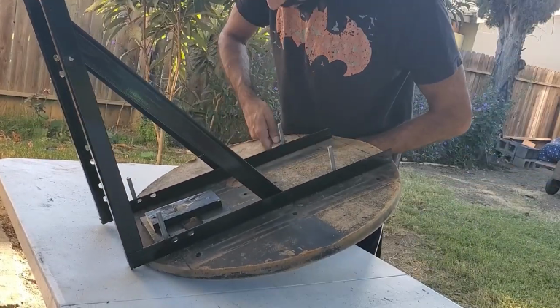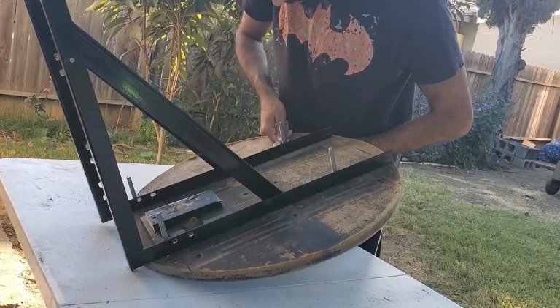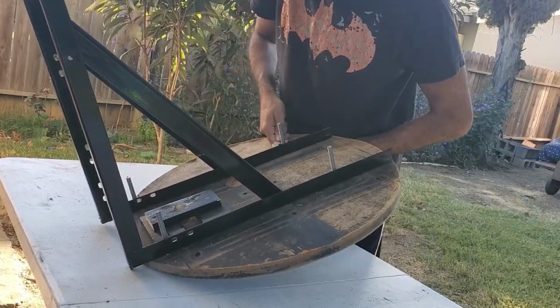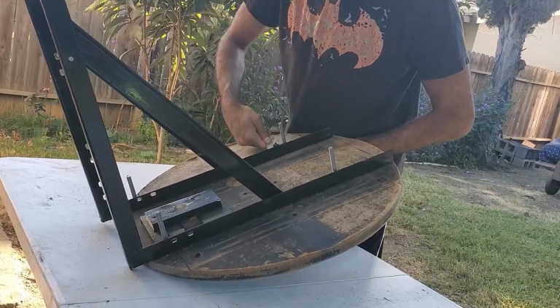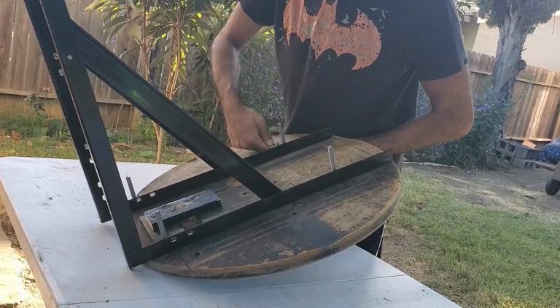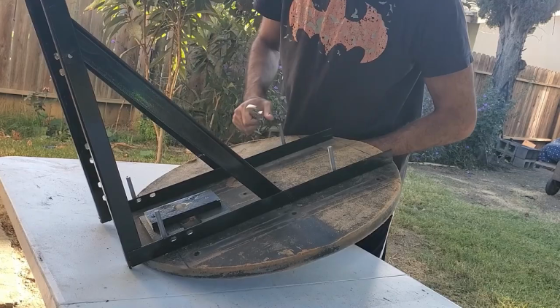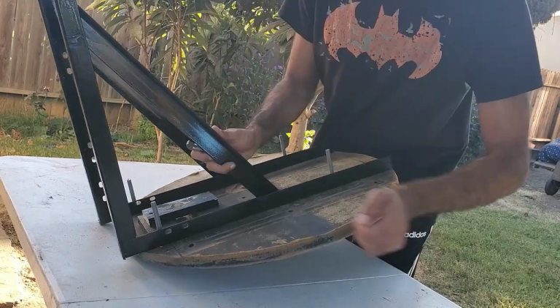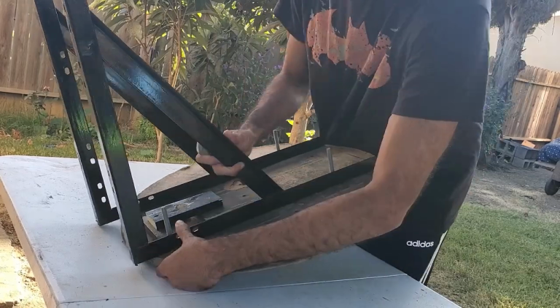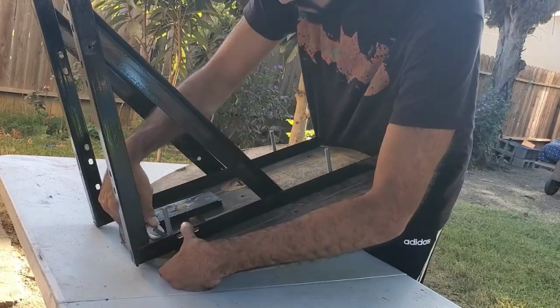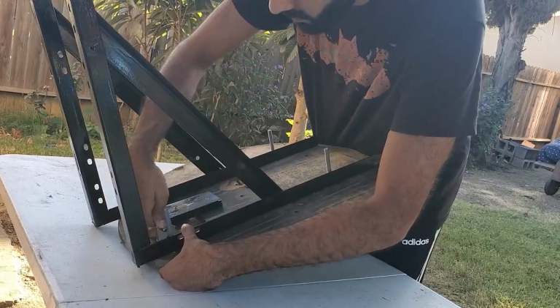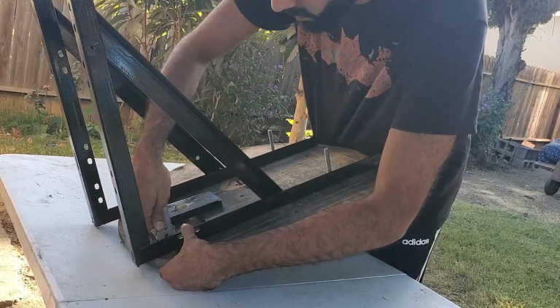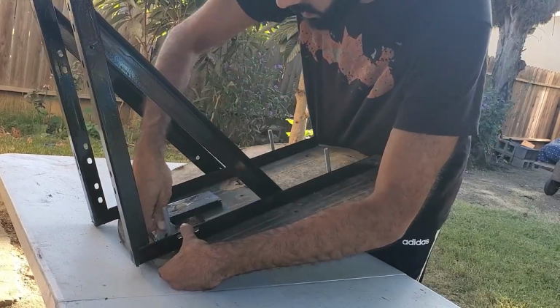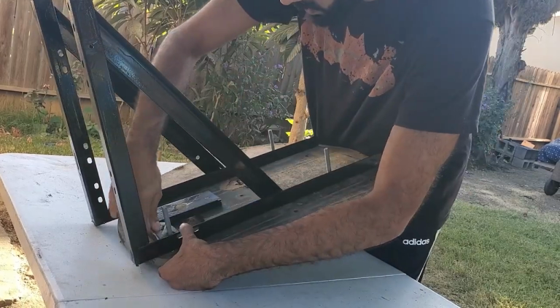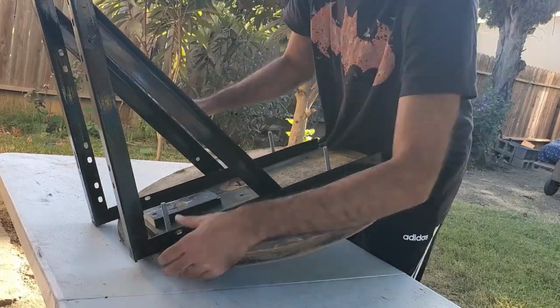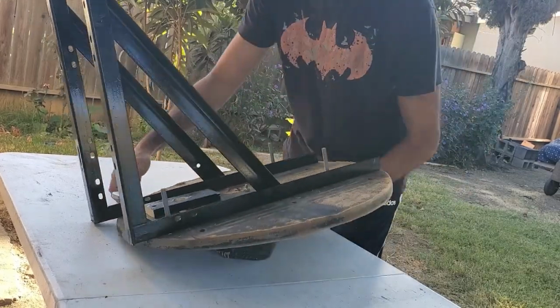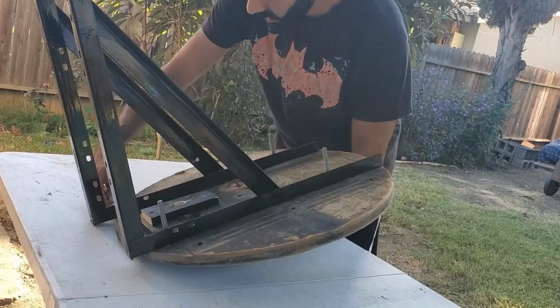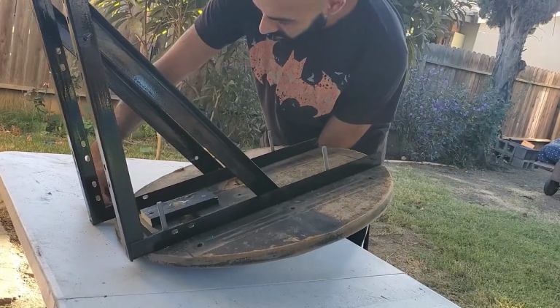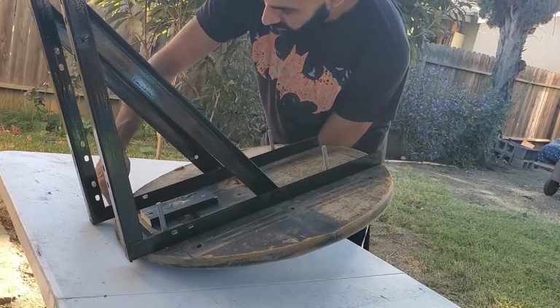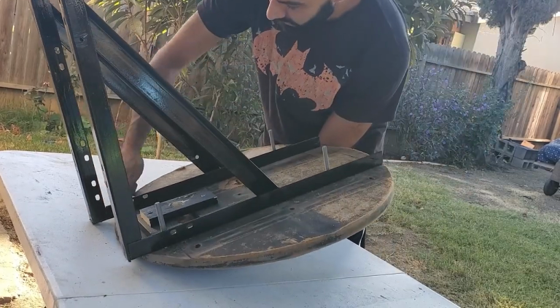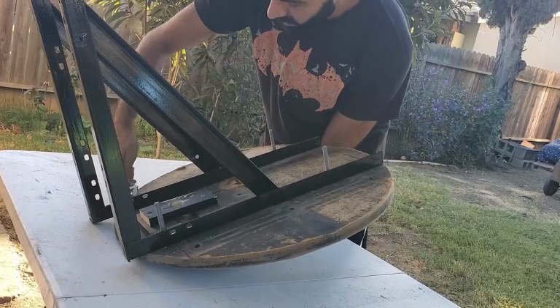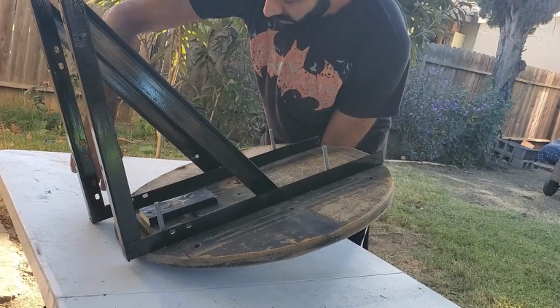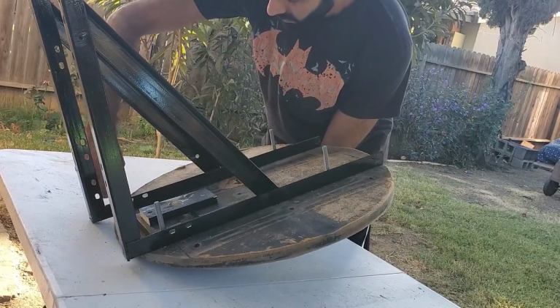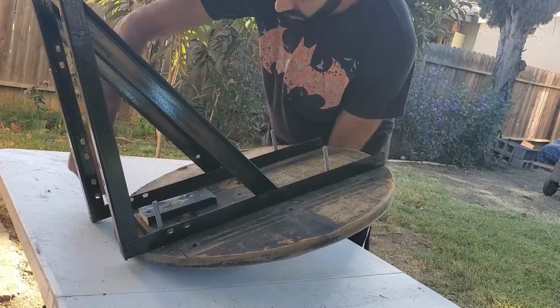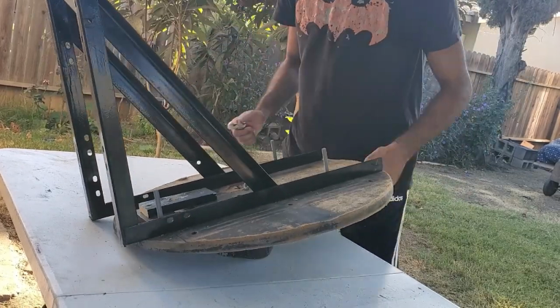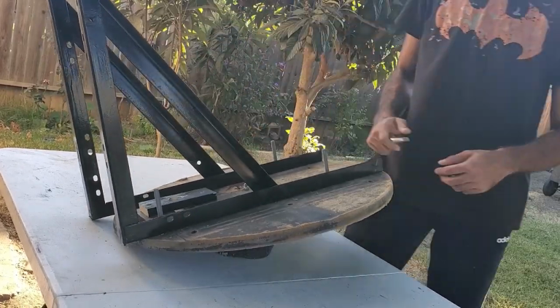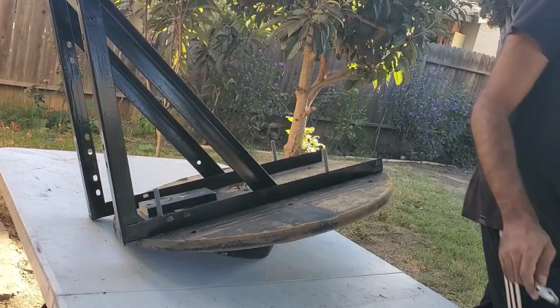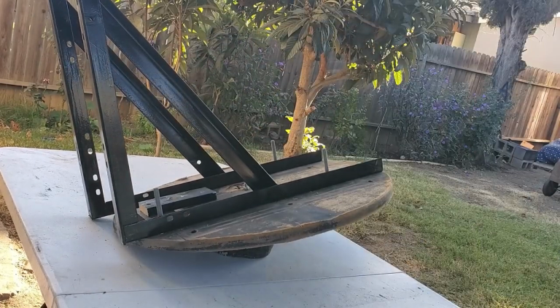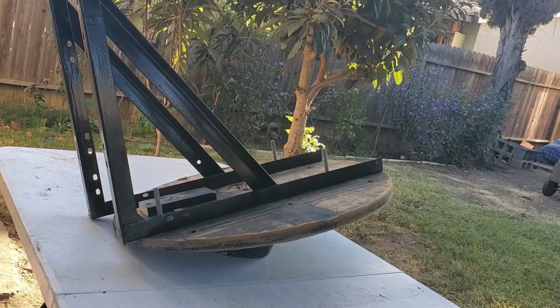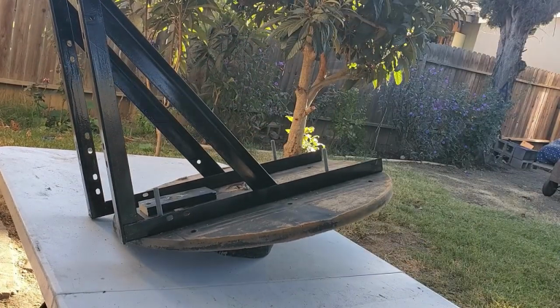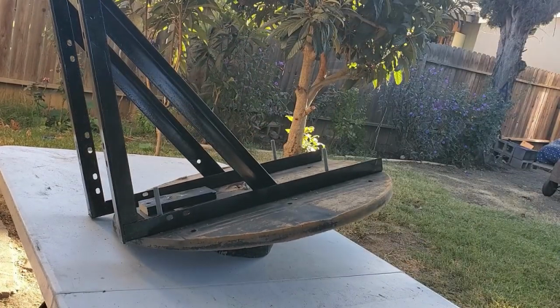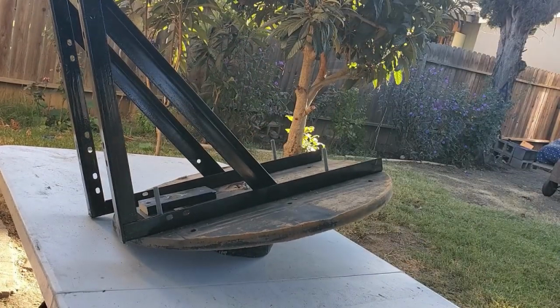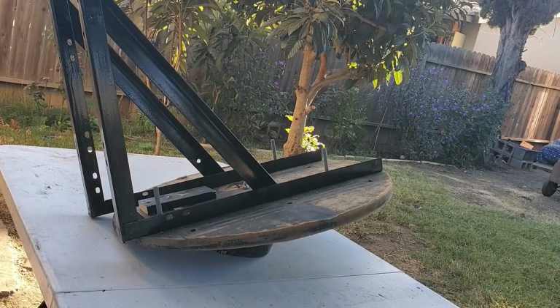But I was happy with how it turned out. I spray painted it and mounted it to the side of my shed.